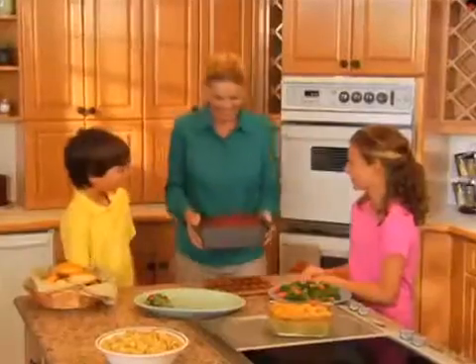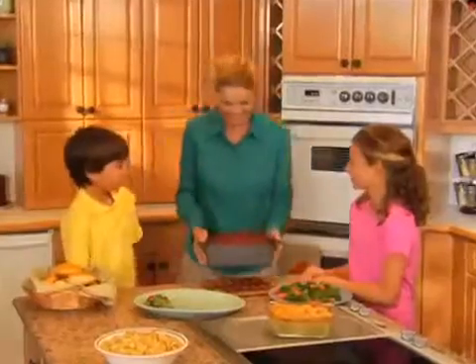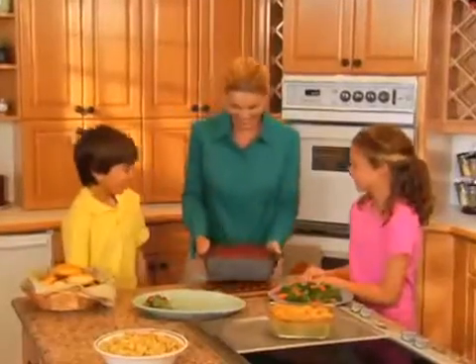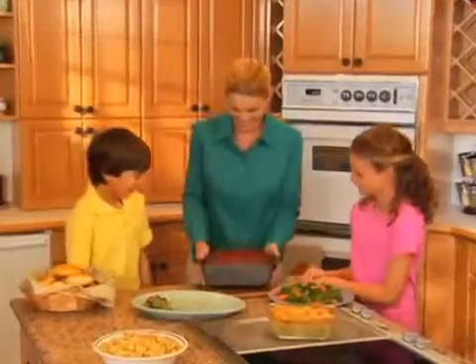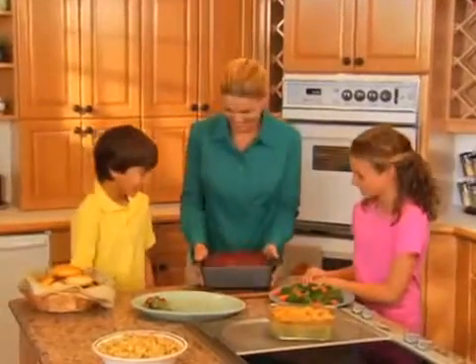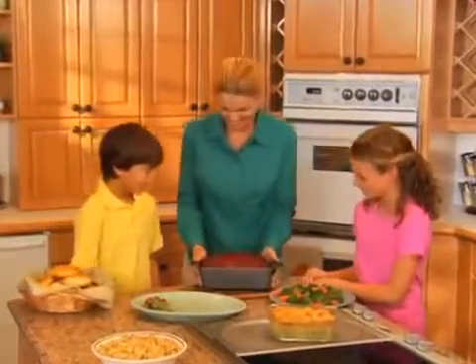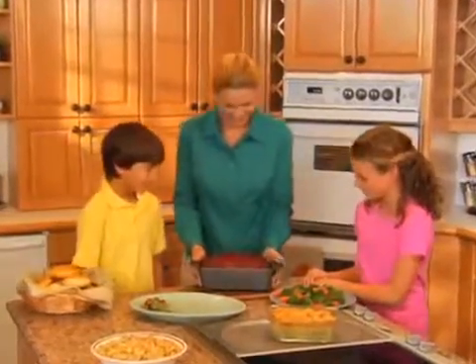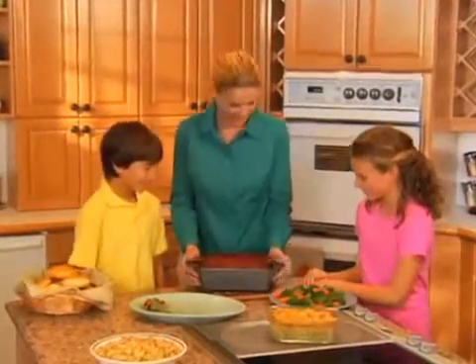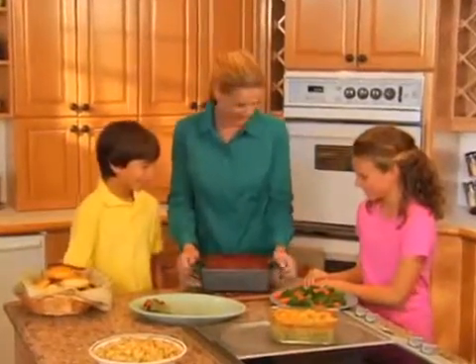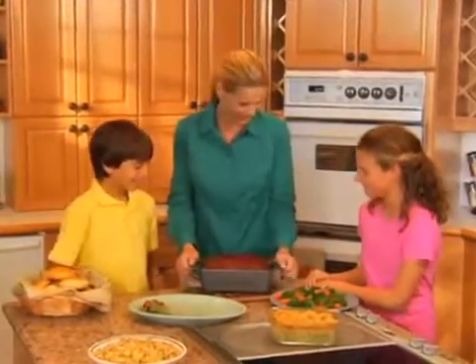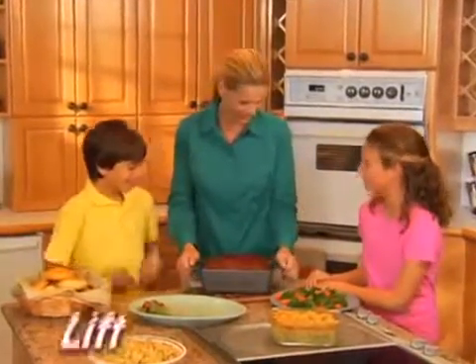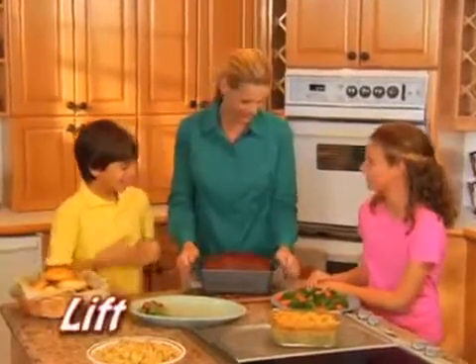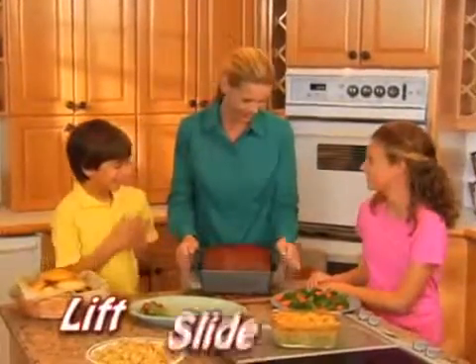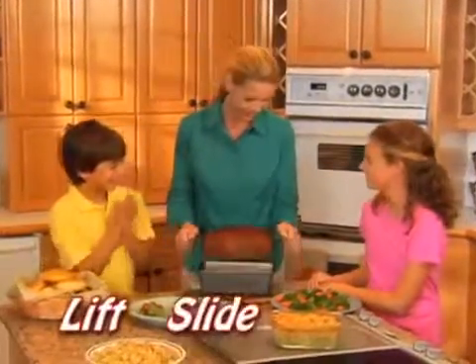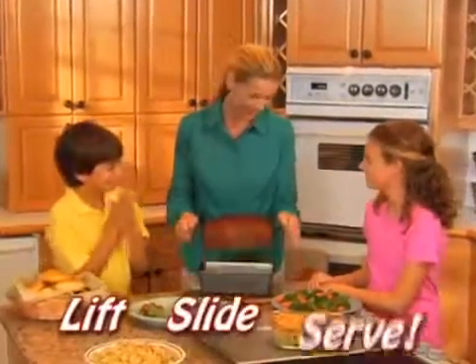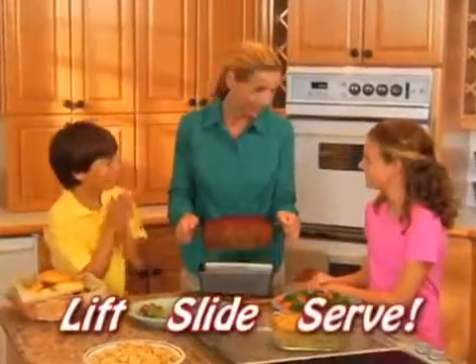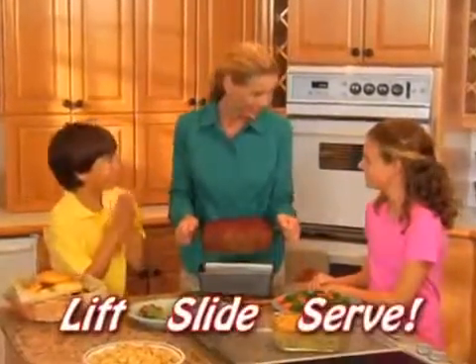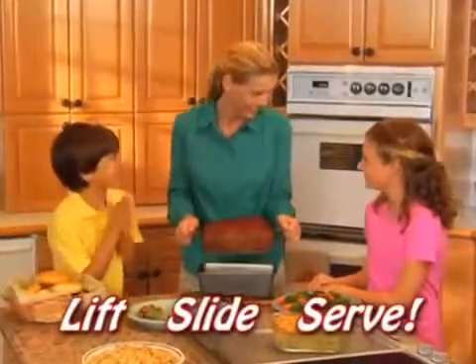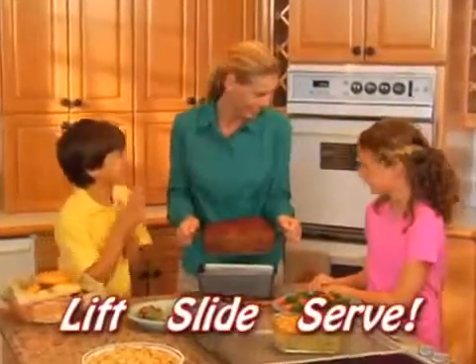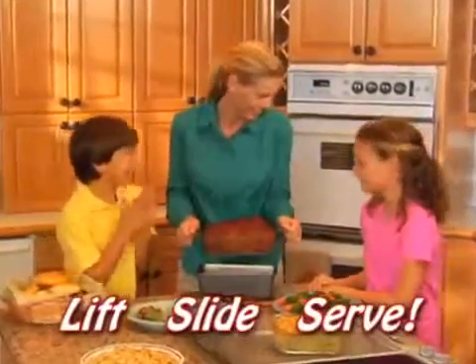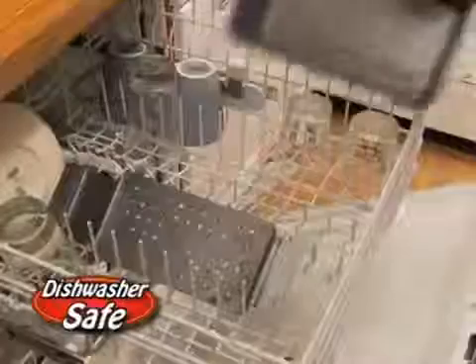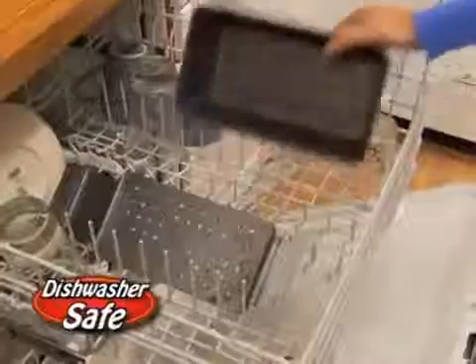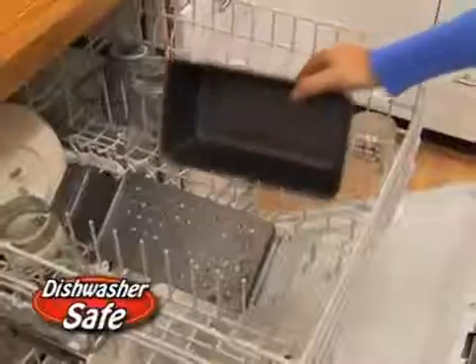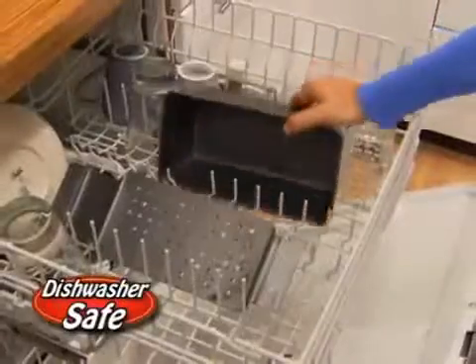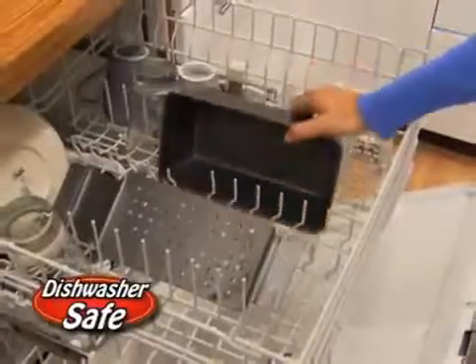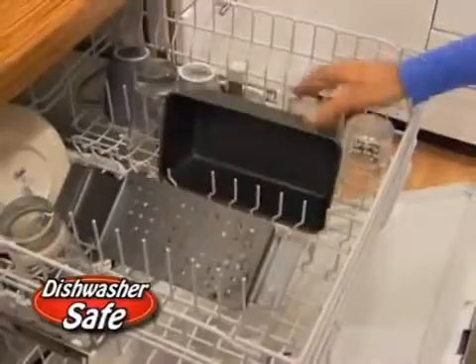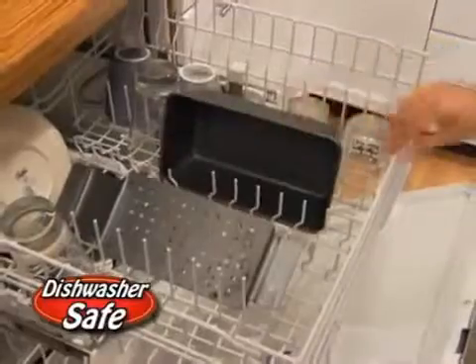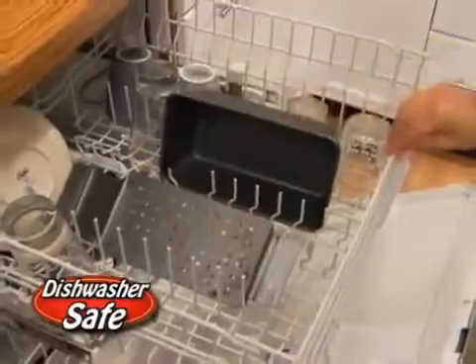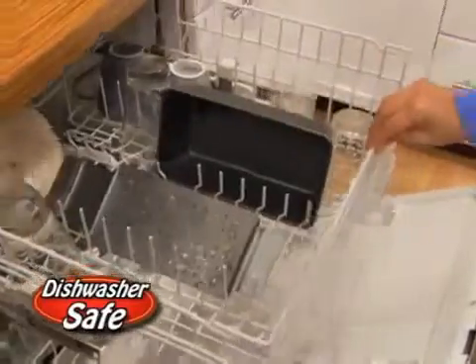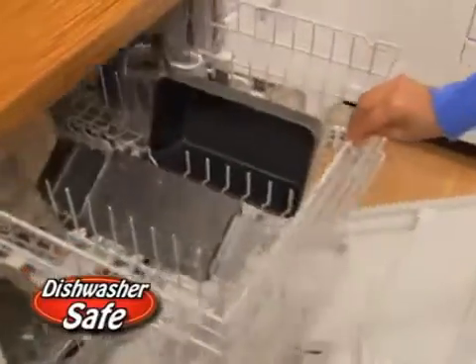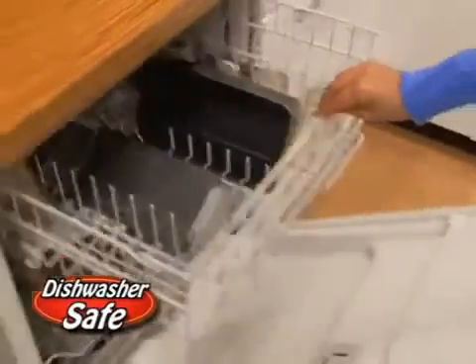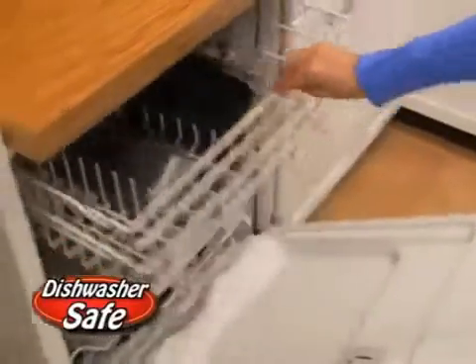Holidays, parties, or family meals — just lift, slide, and serve! And when you're done, pop it in the dishwasher!